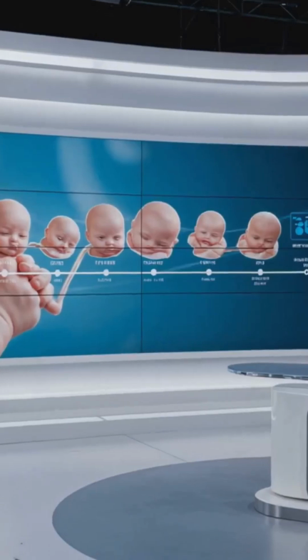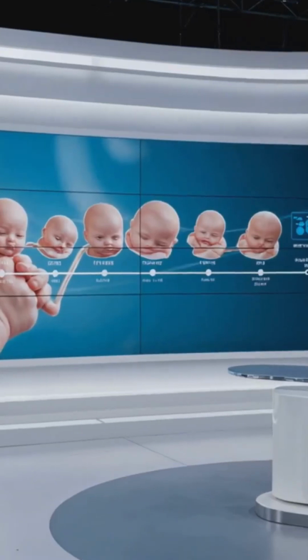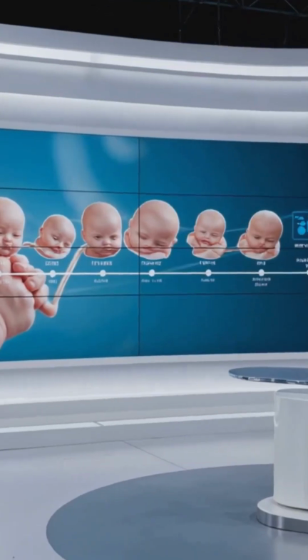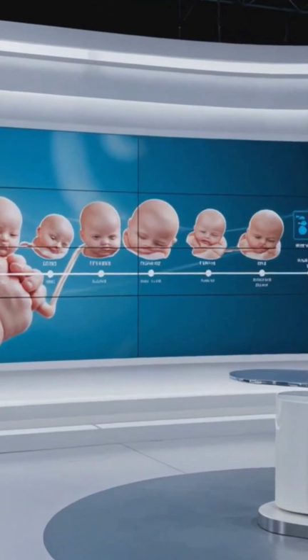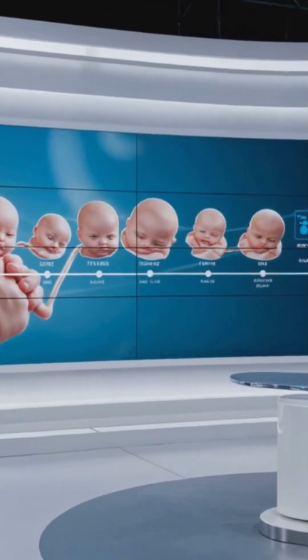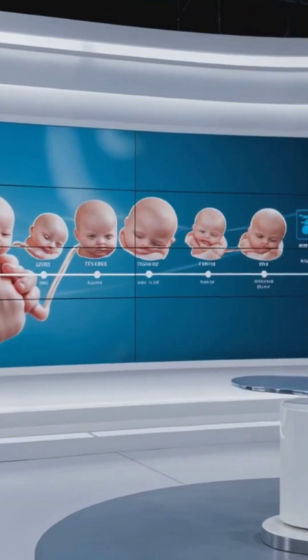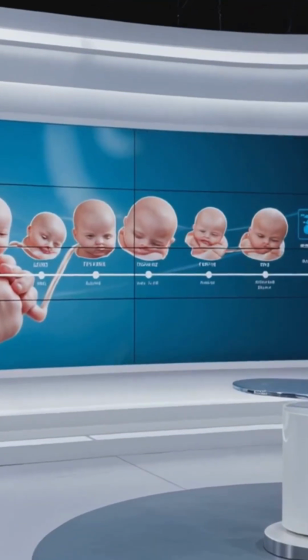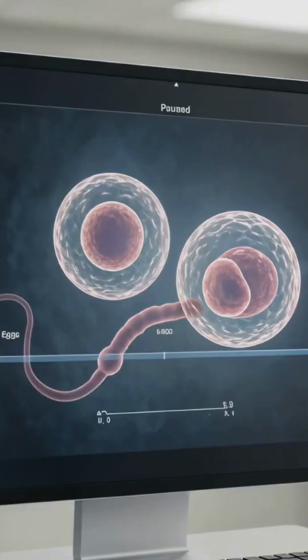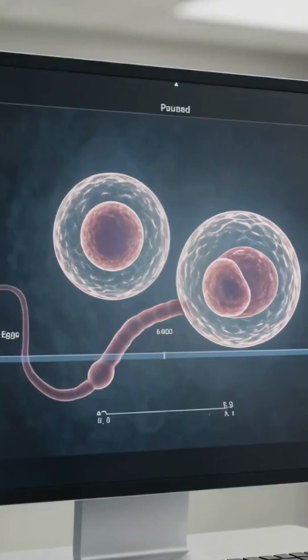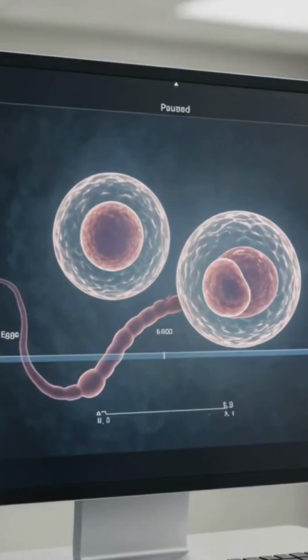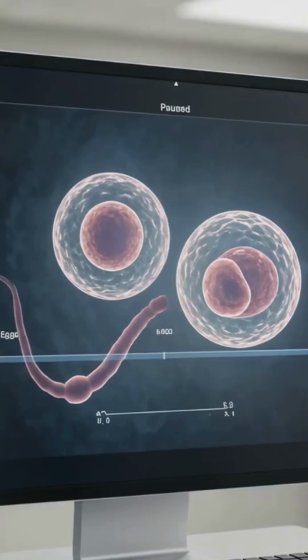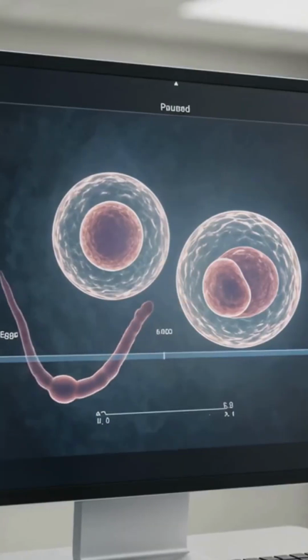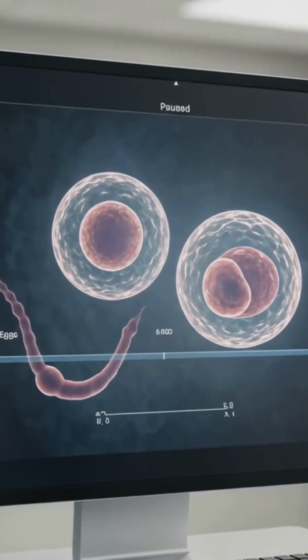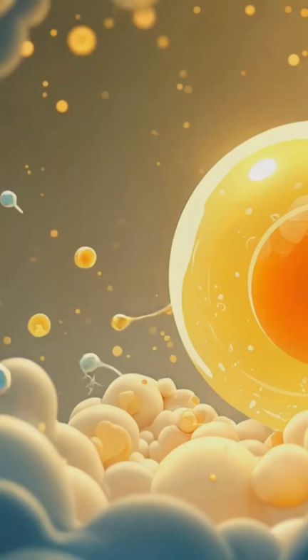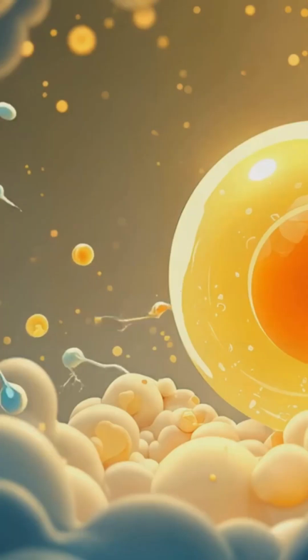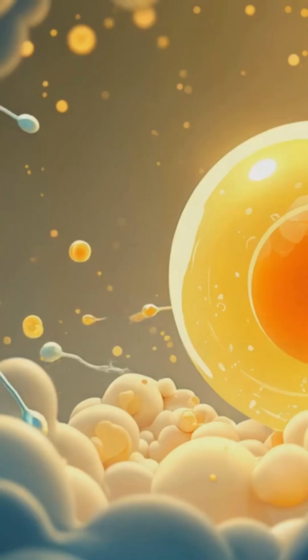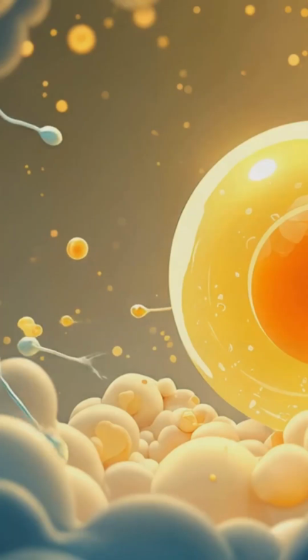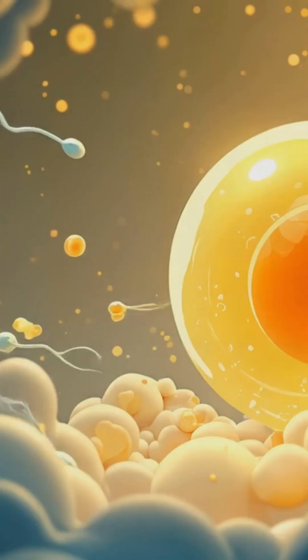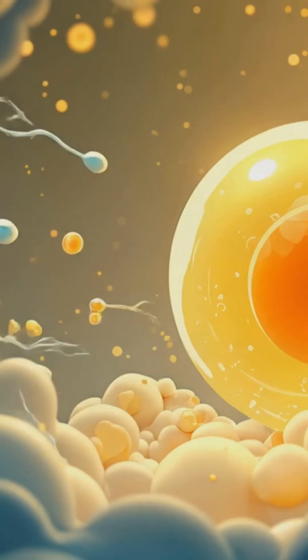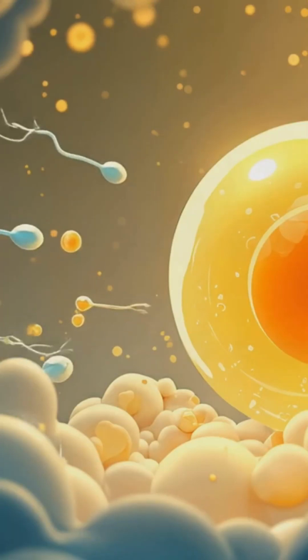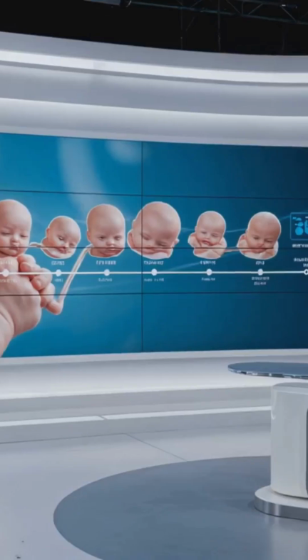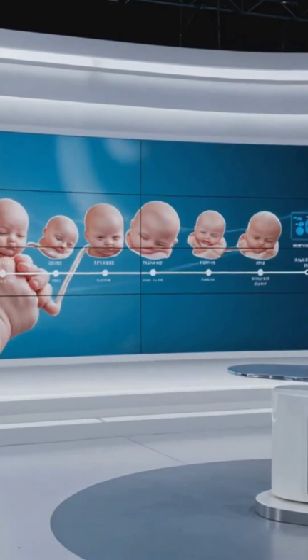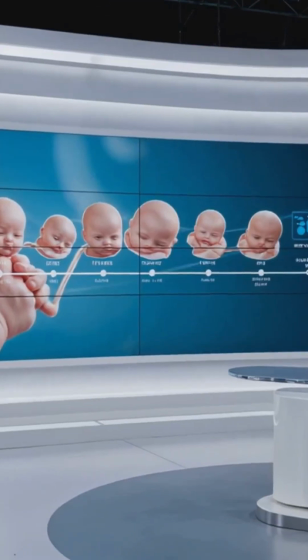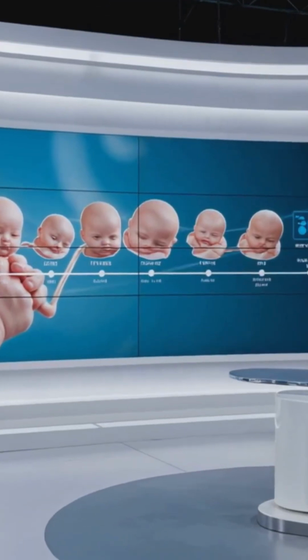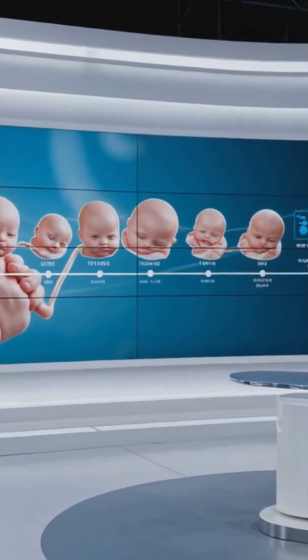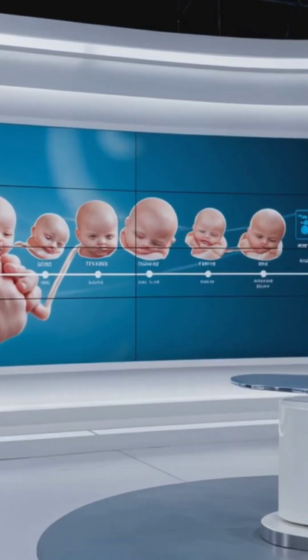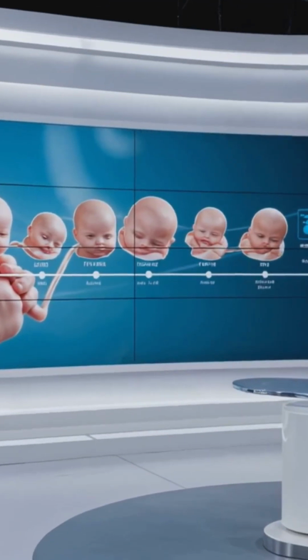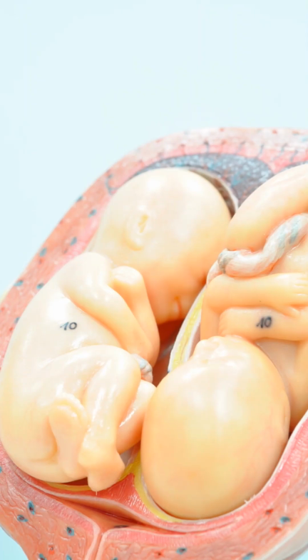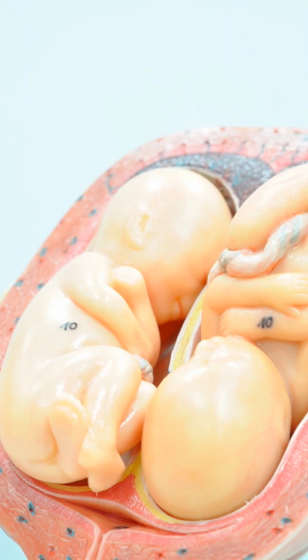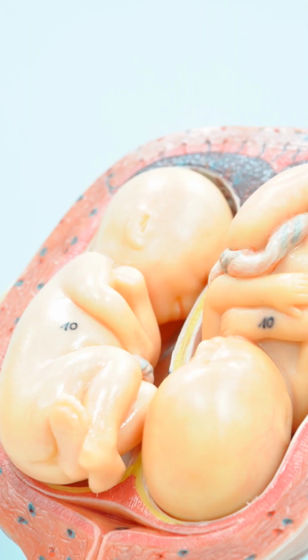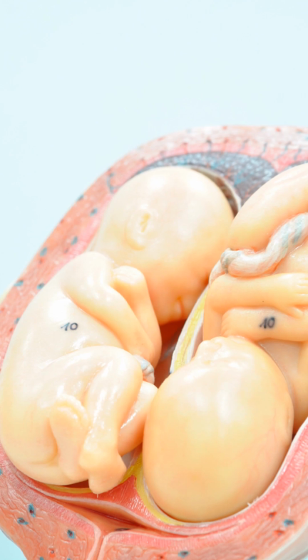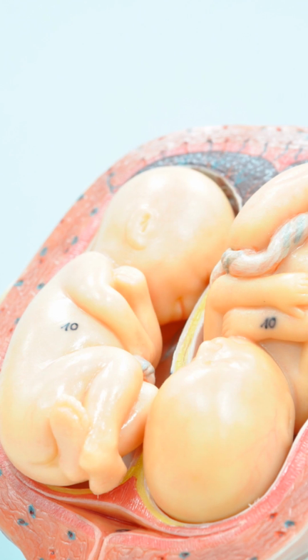Hello viewers, welcome to the Healthy Lifestyle channel. Today we are going to be discussing the developmental stages of twin babies.